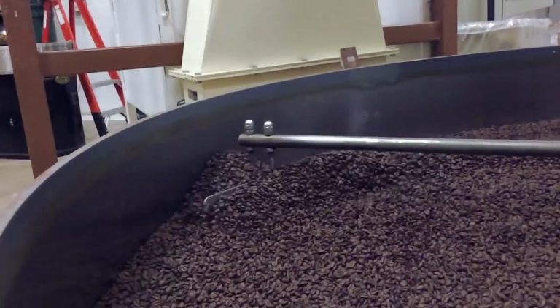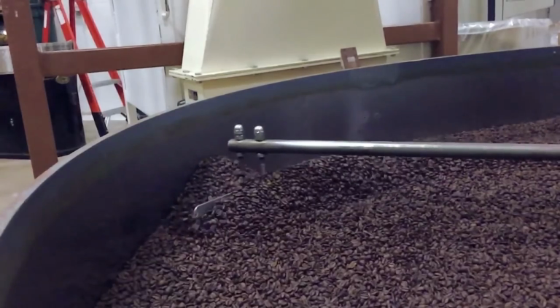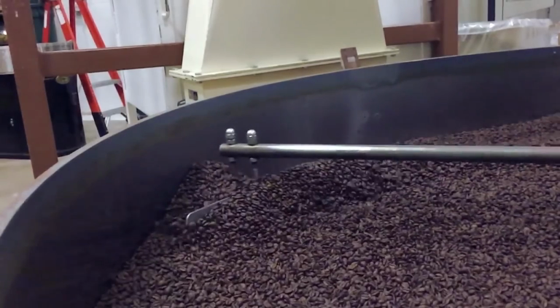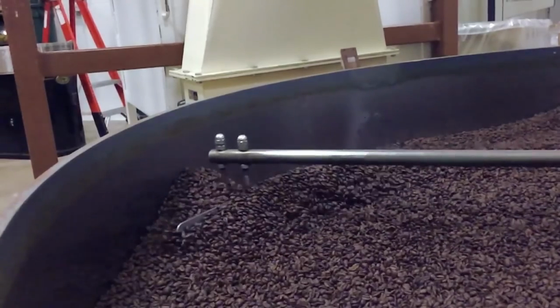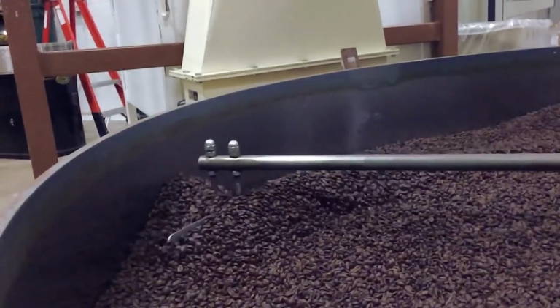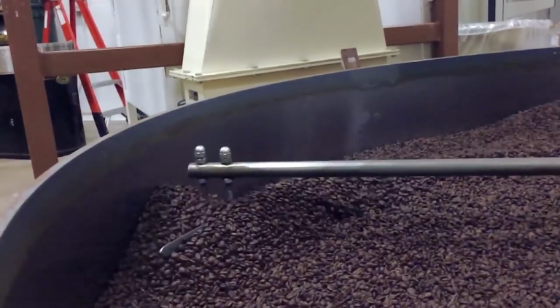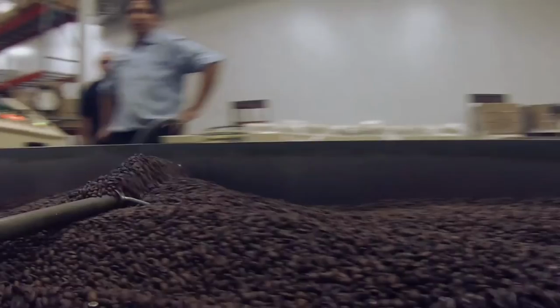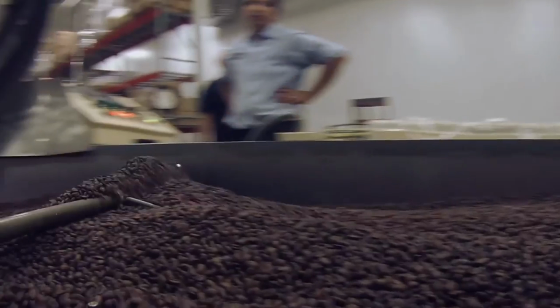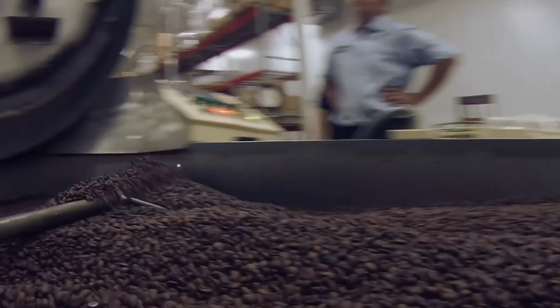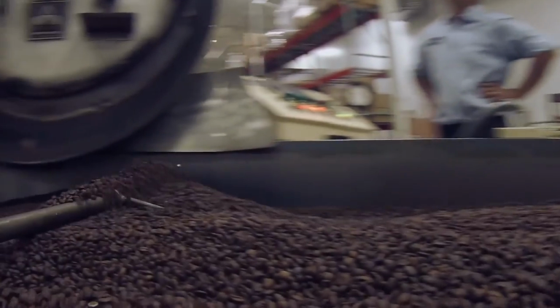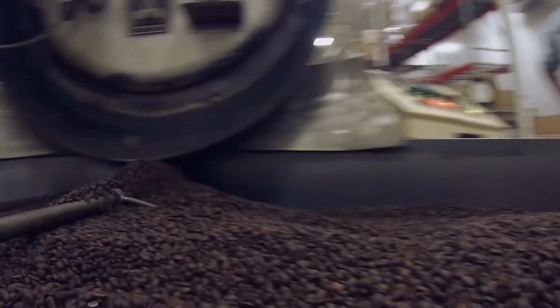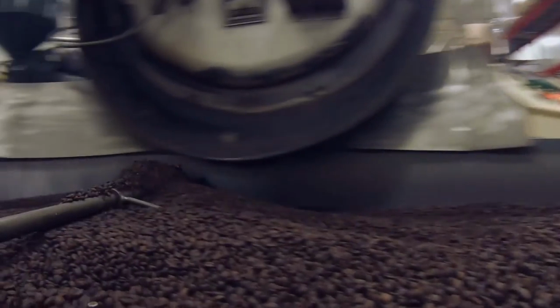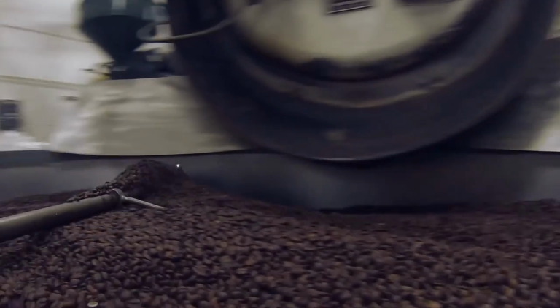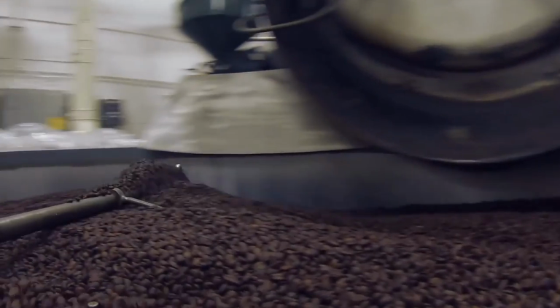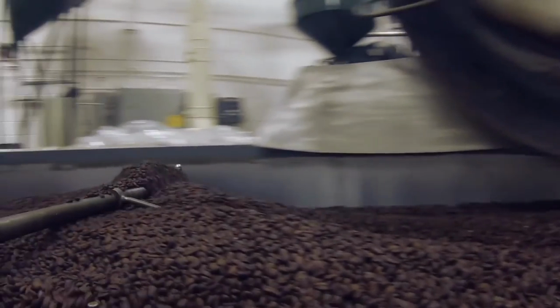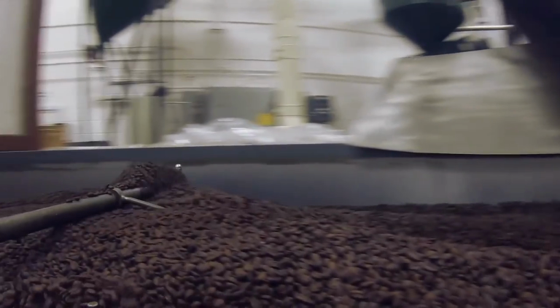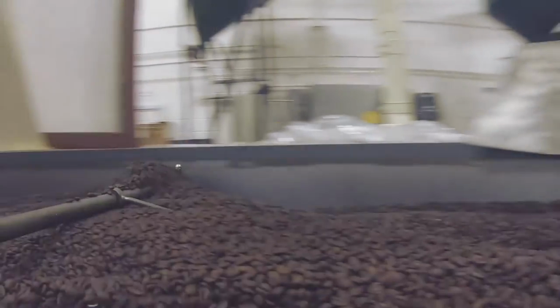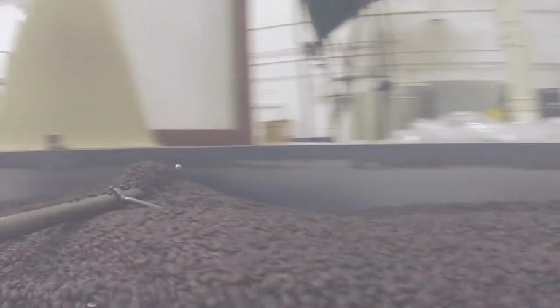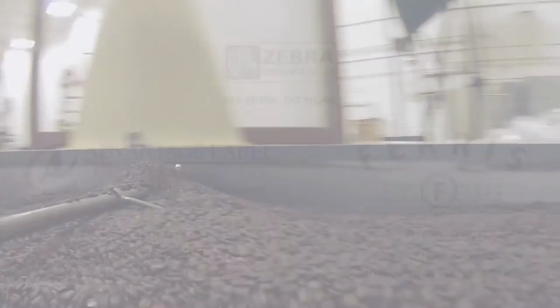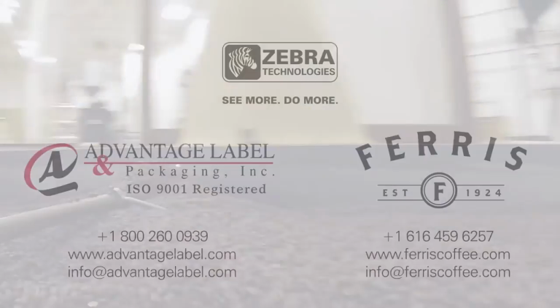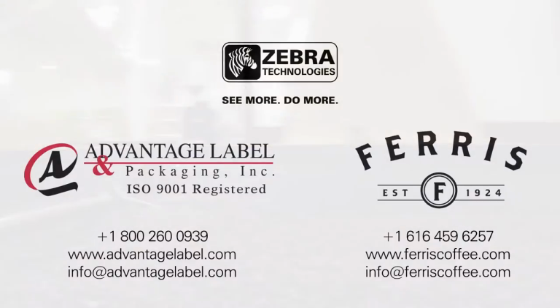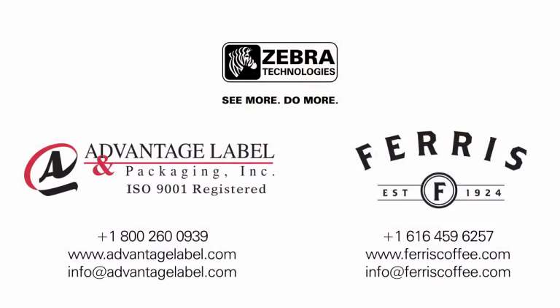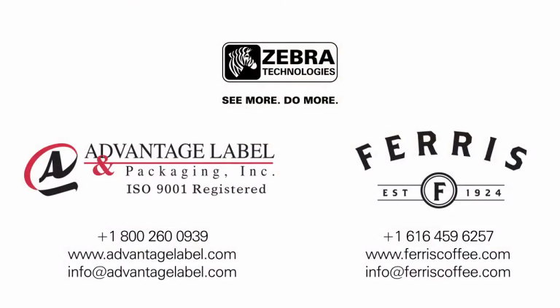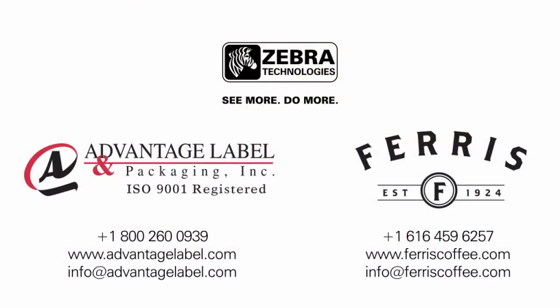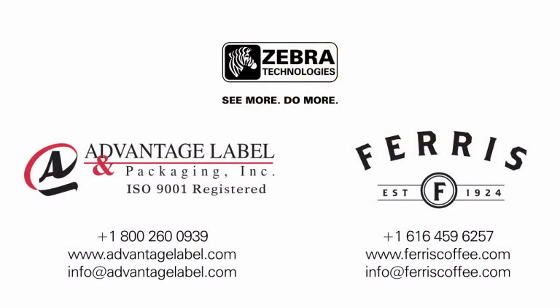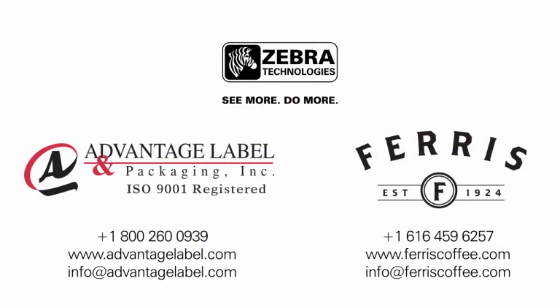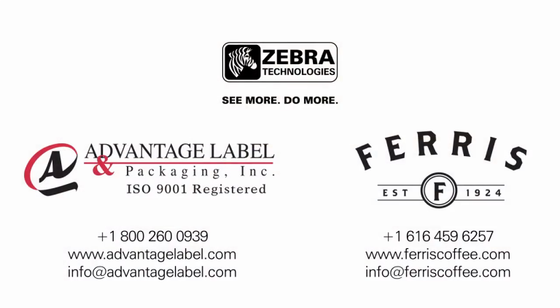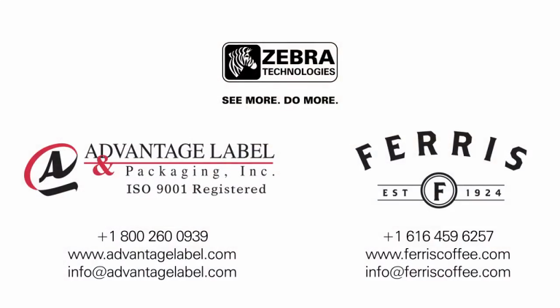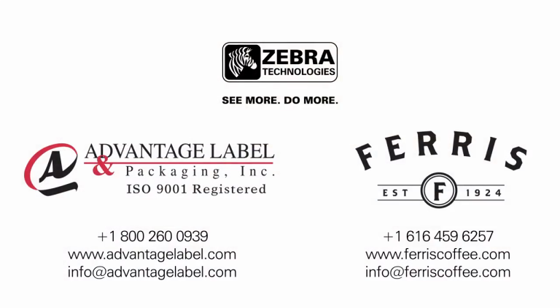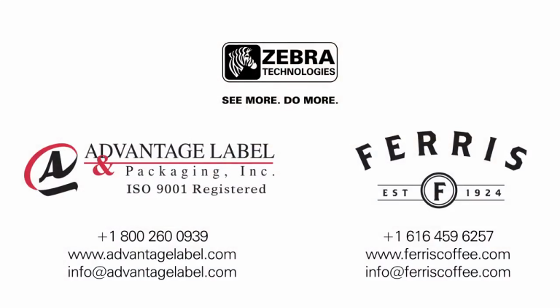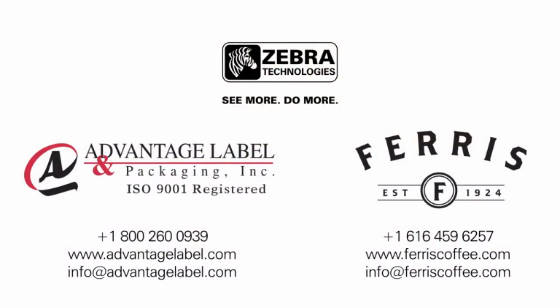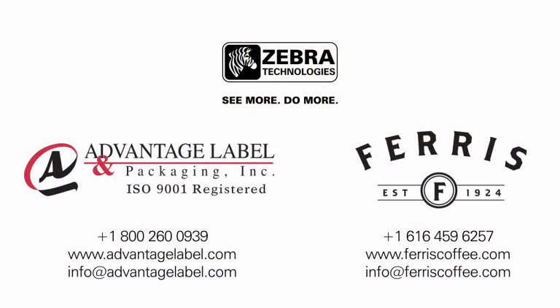When you need a label solution, give yourself the benefit of Advantage. Contact us to improve your labeling system's efficiency, quality, and functionality.